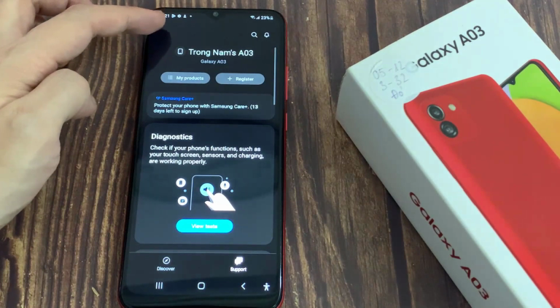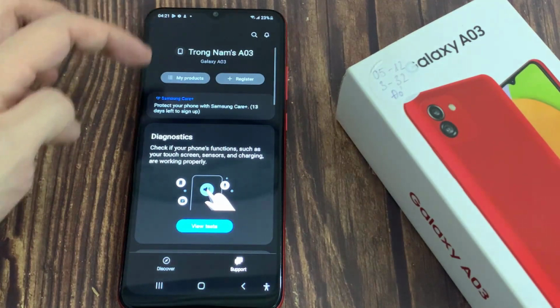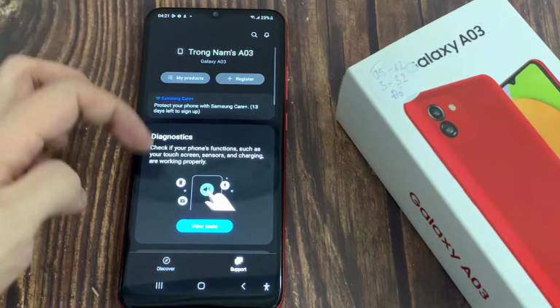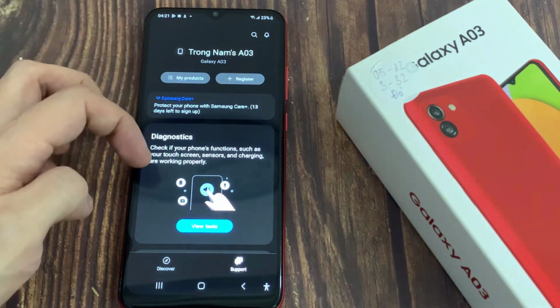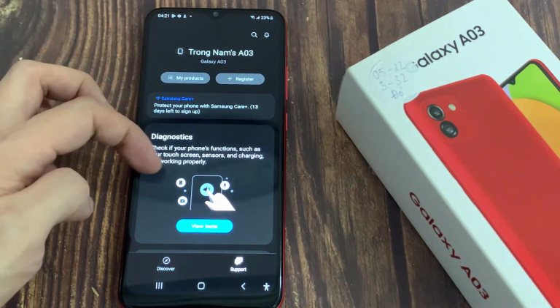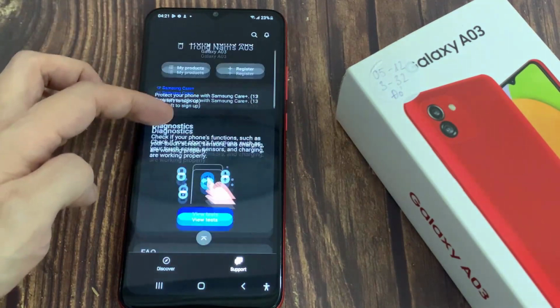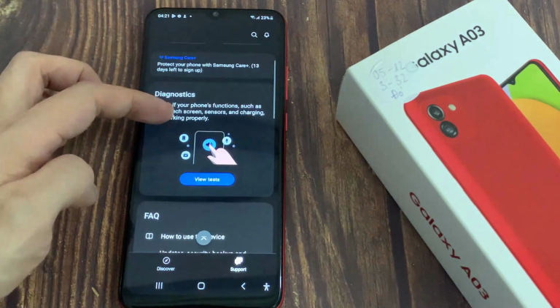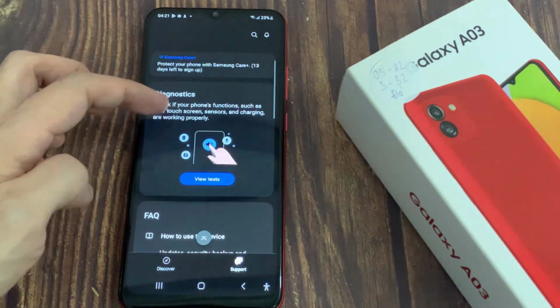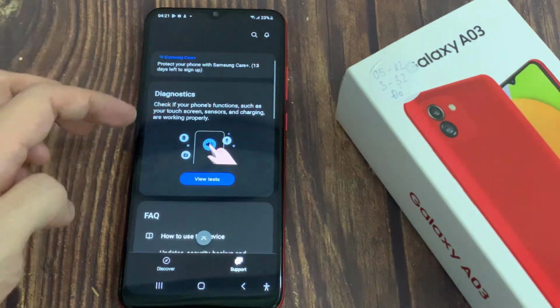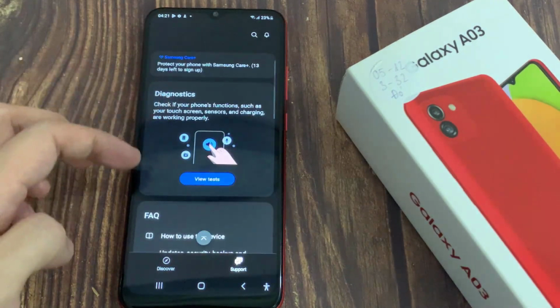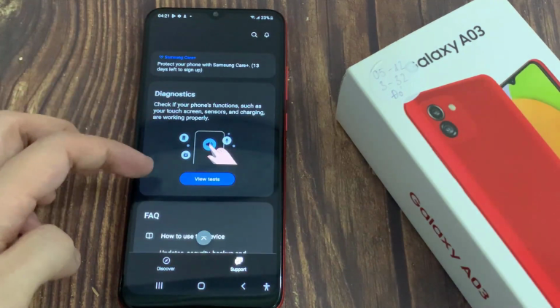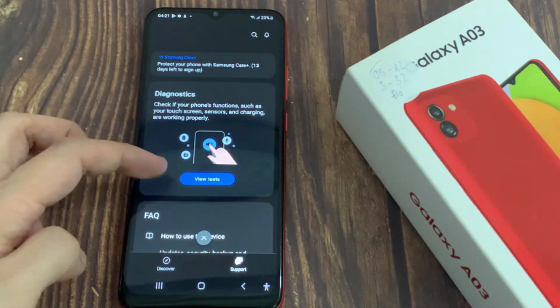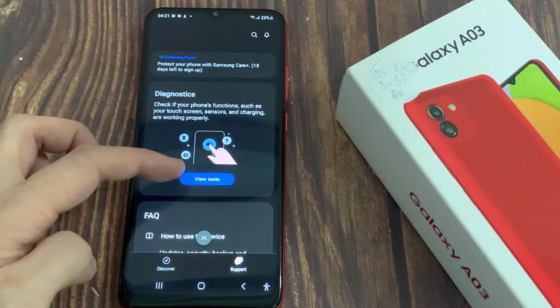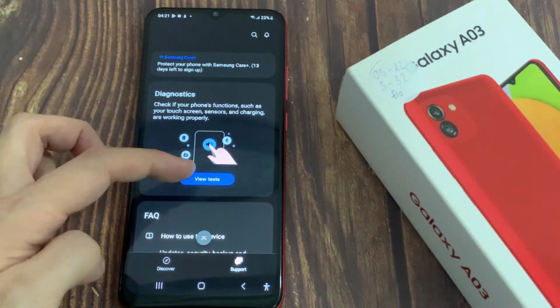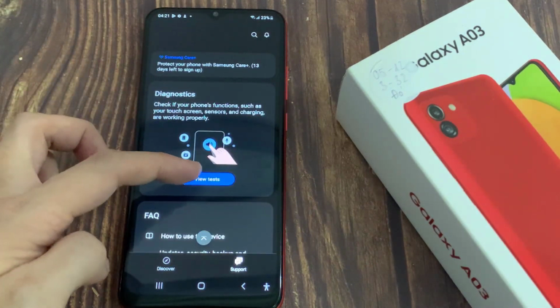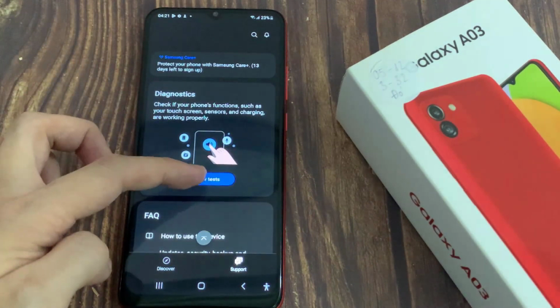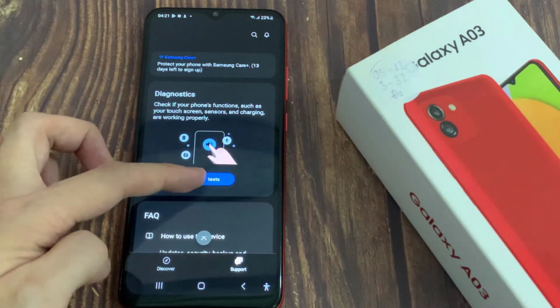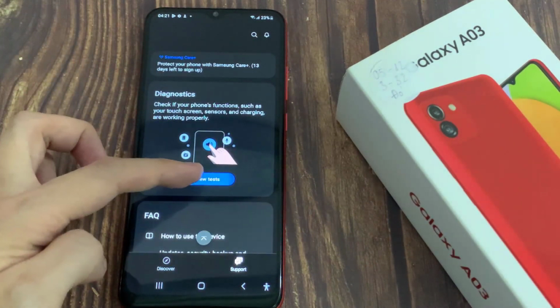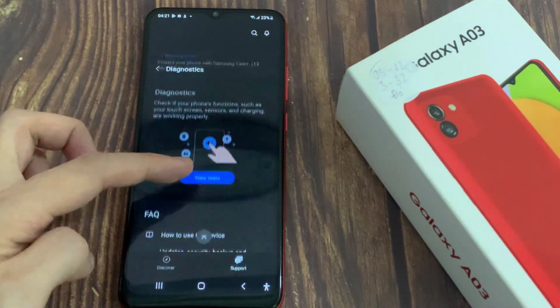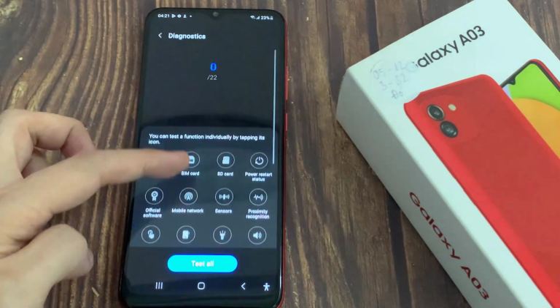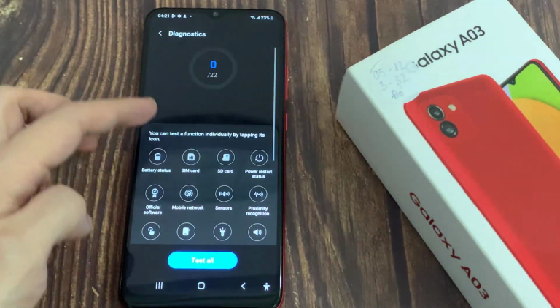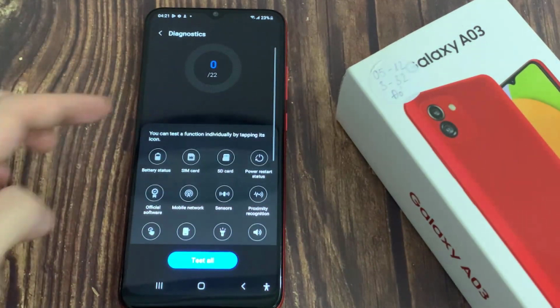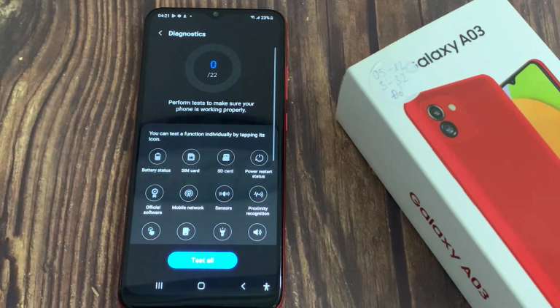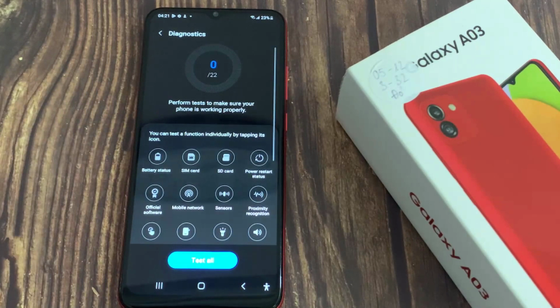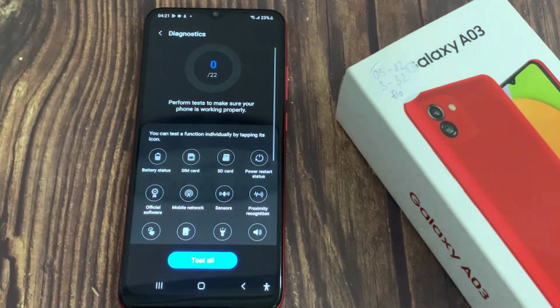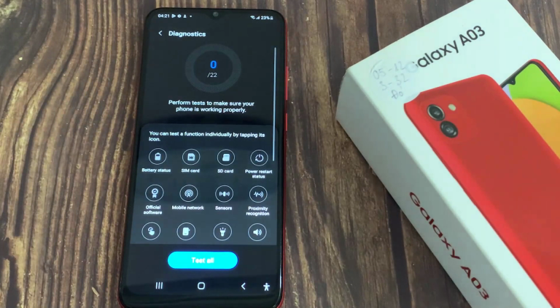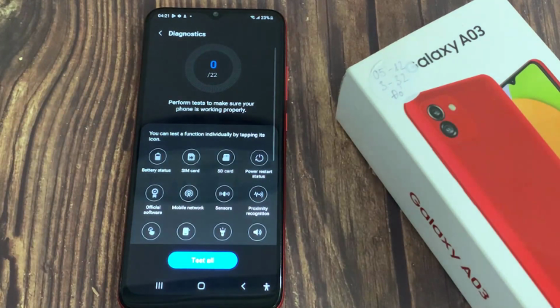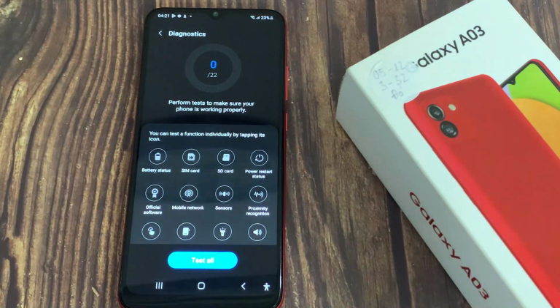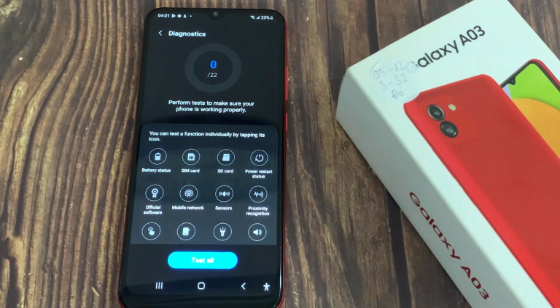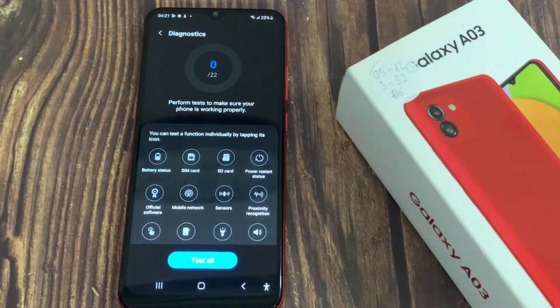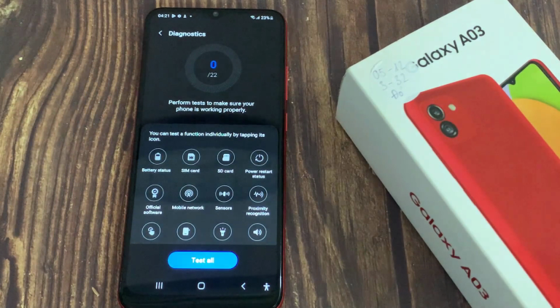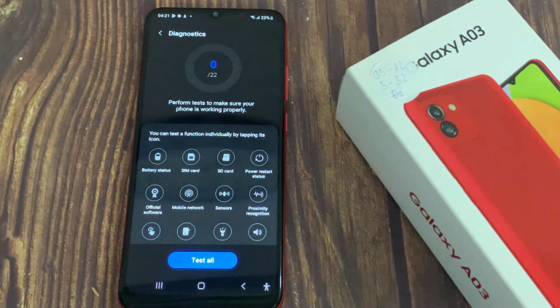Go to the Diagnostic section from the bottom of the screen and select View Tests, then tap Battery Status.